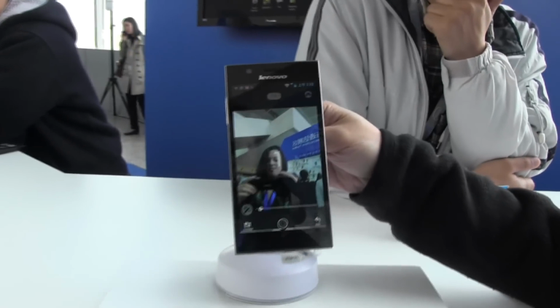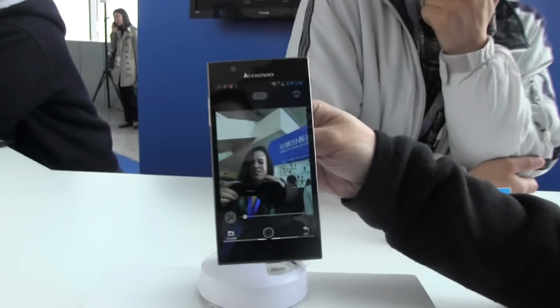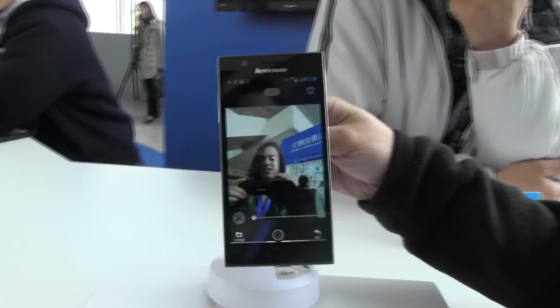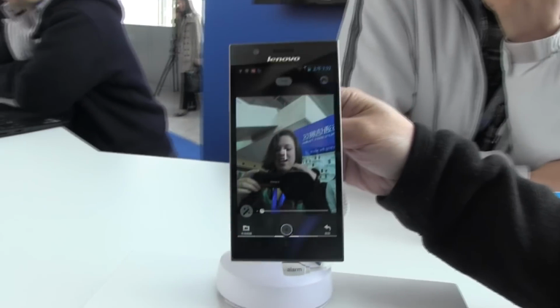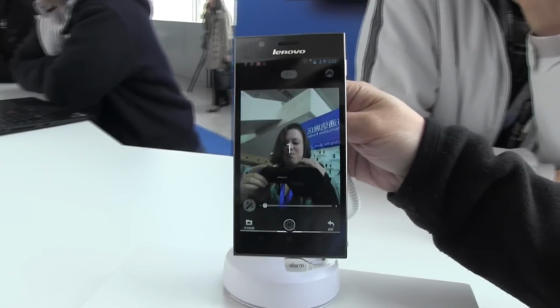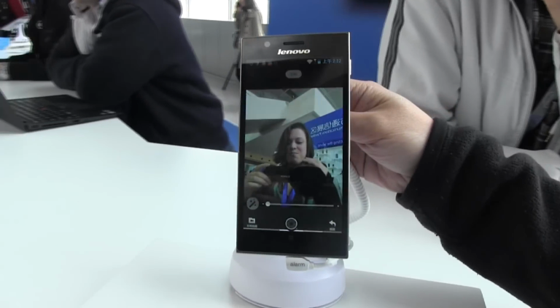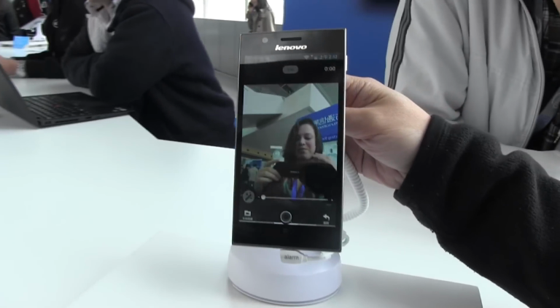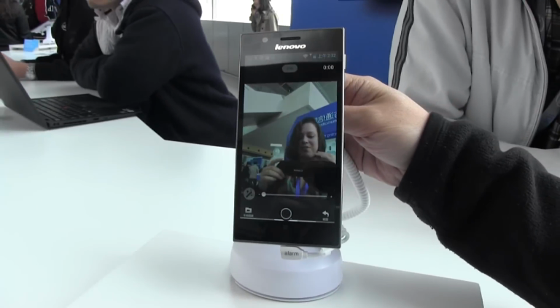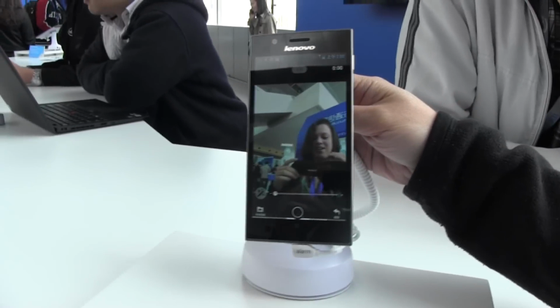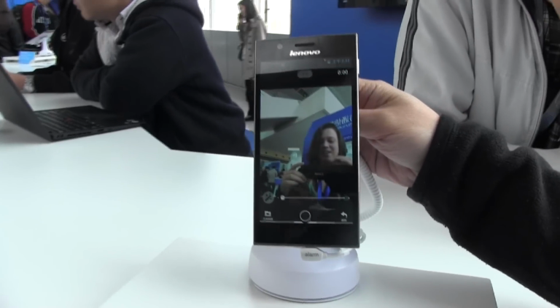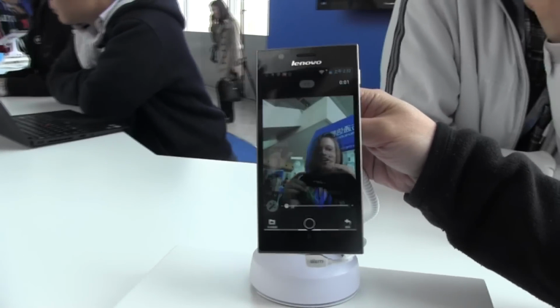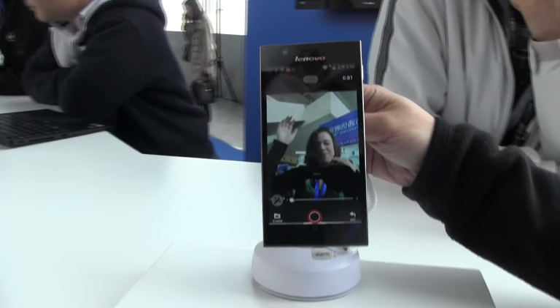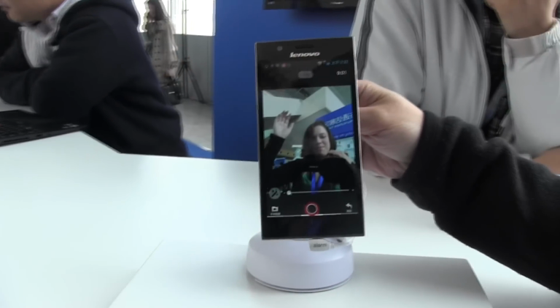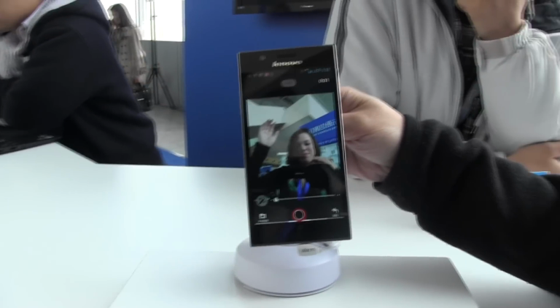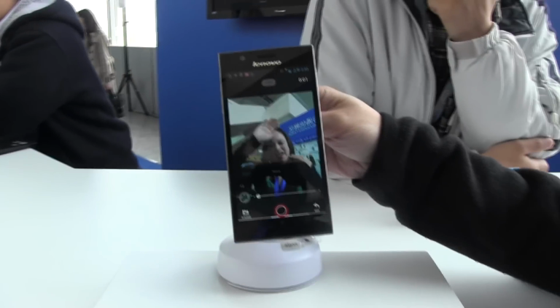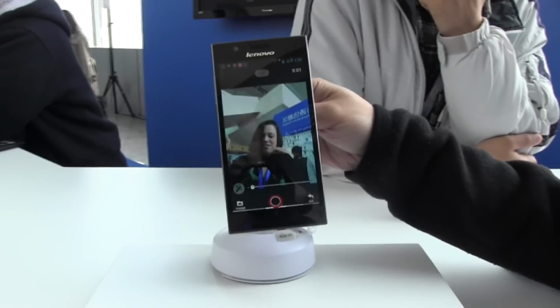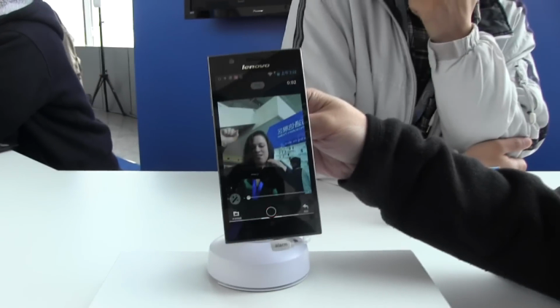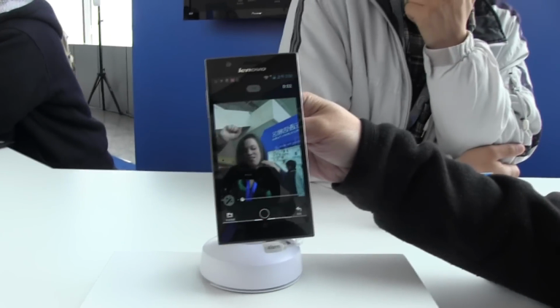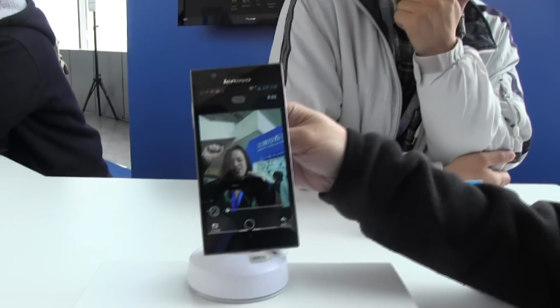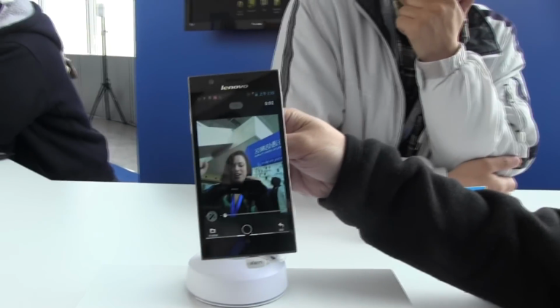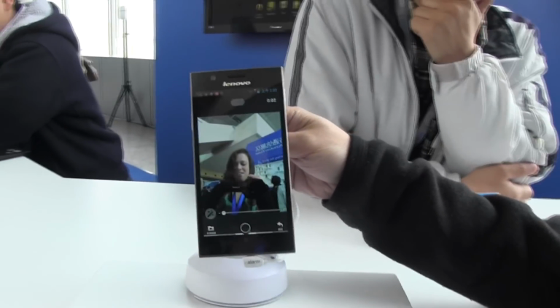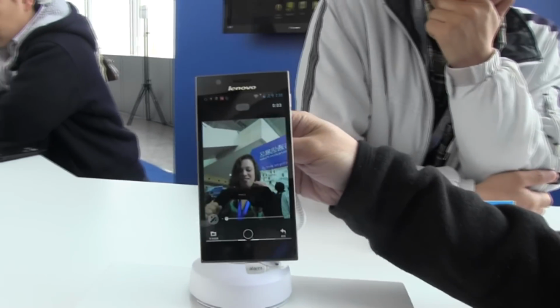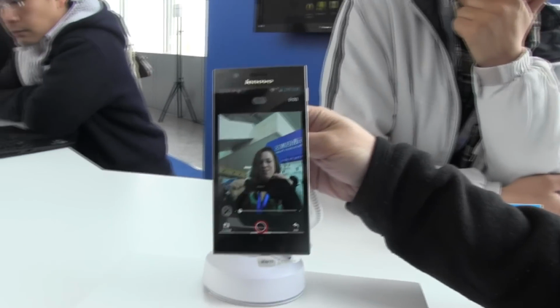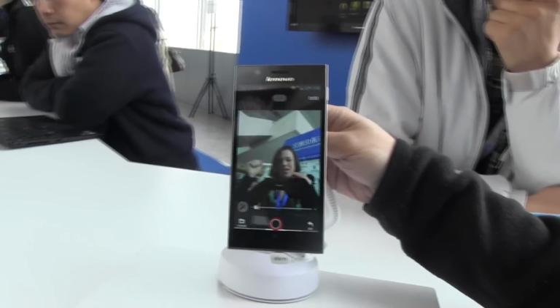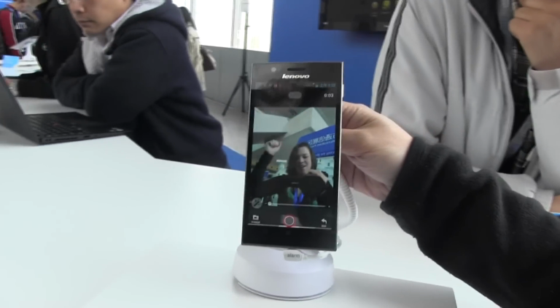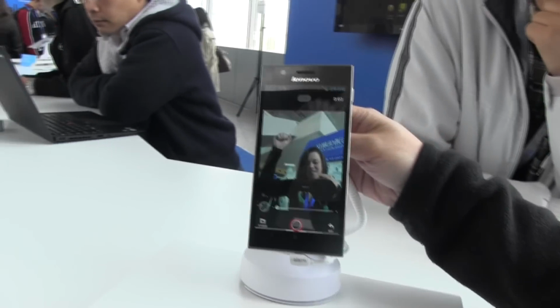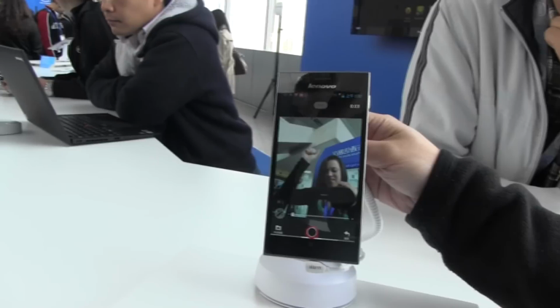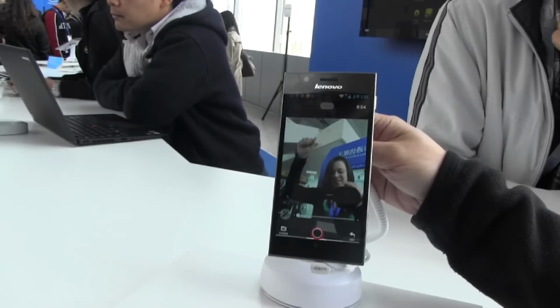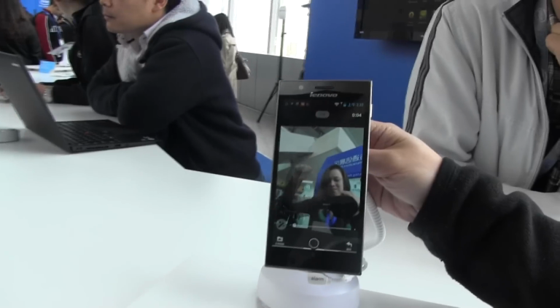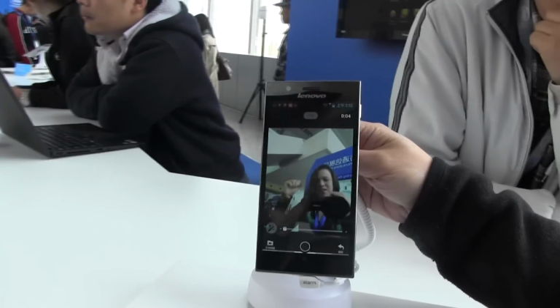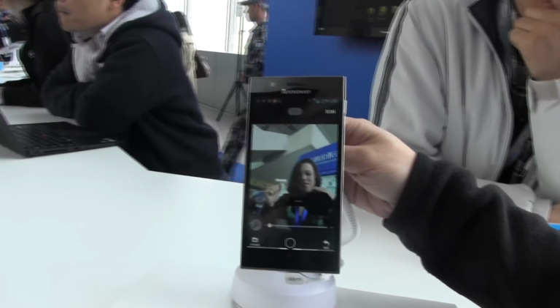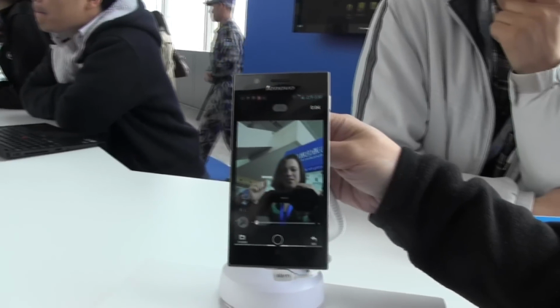So here I am — 3, 2, 1 — and I'm acting in my own Yoku video. Here we go, me and Yoku.